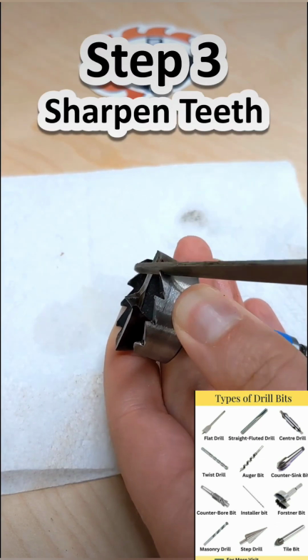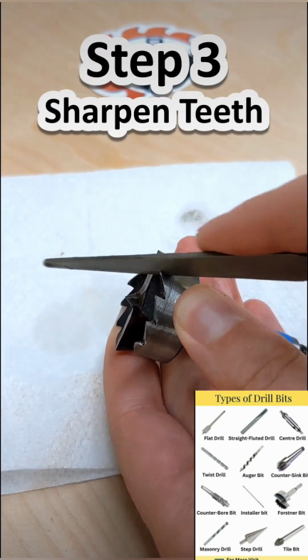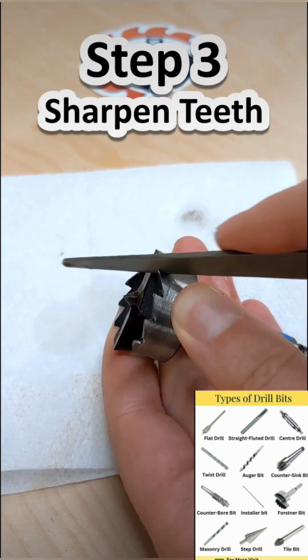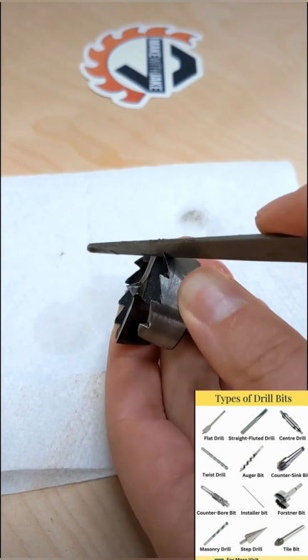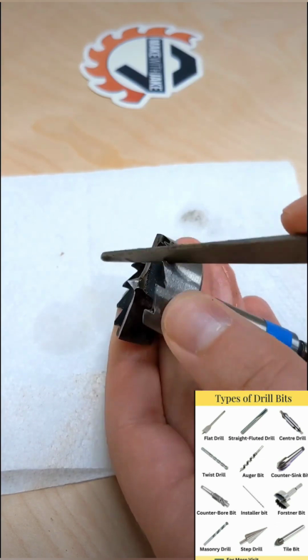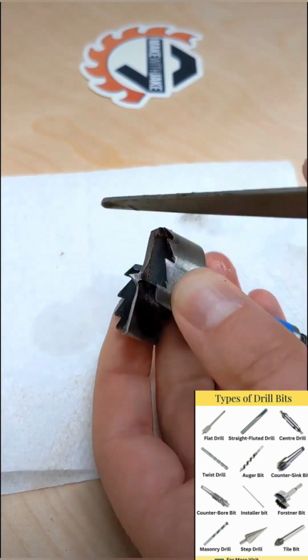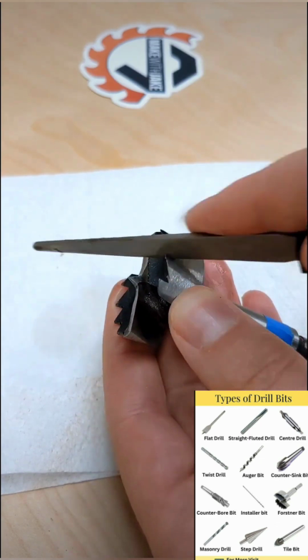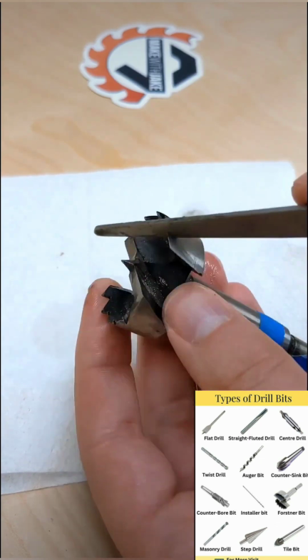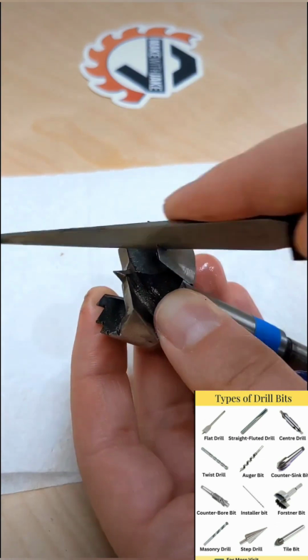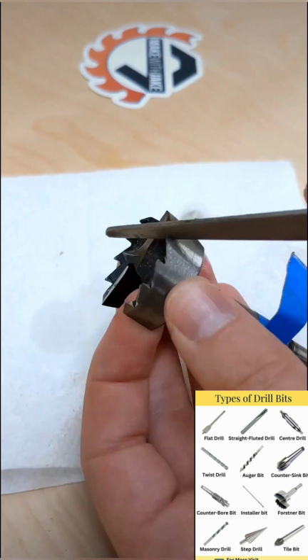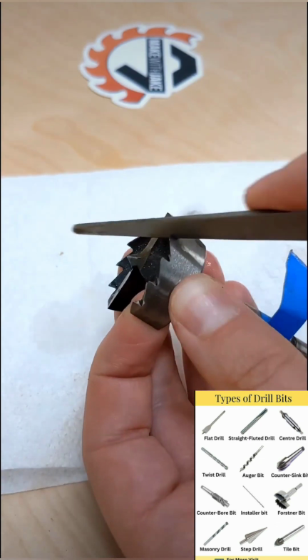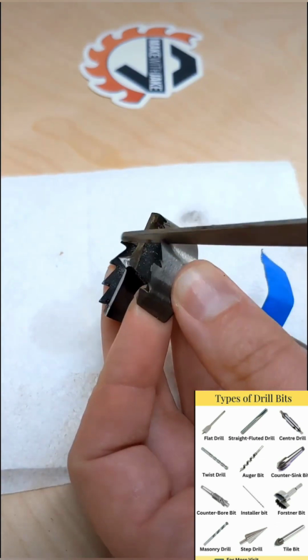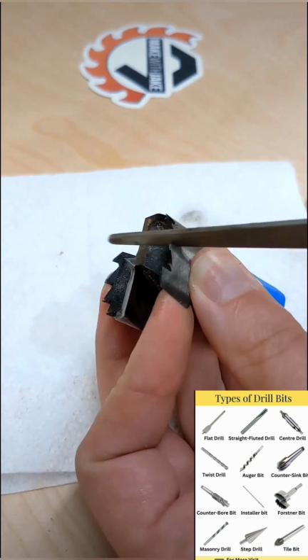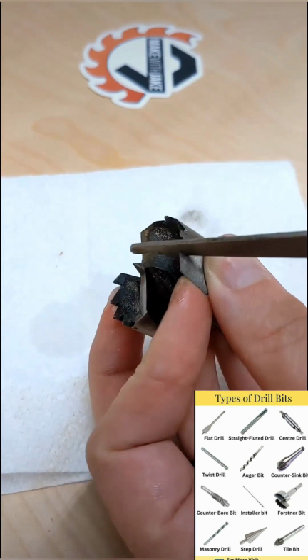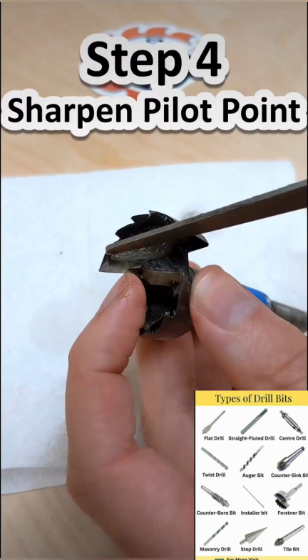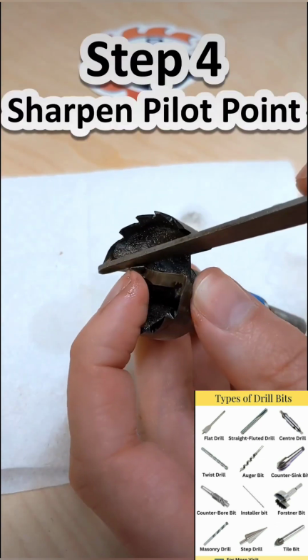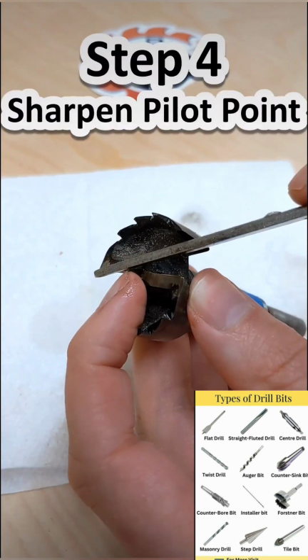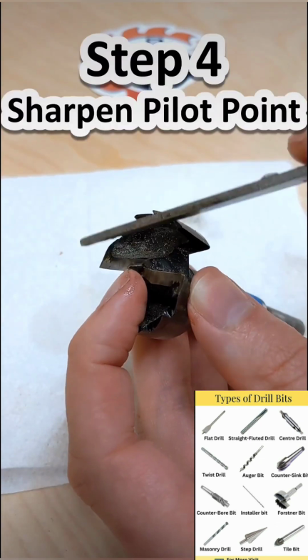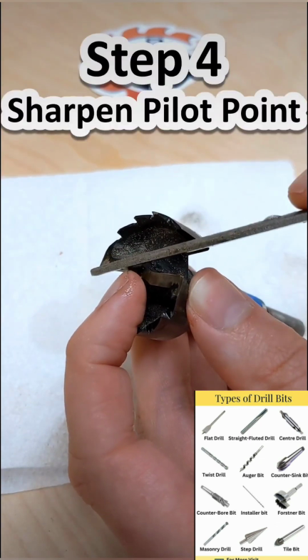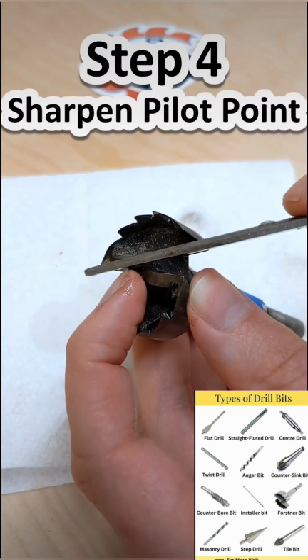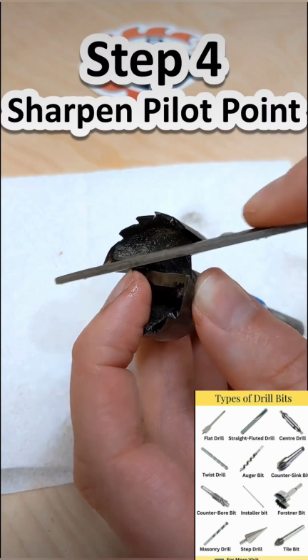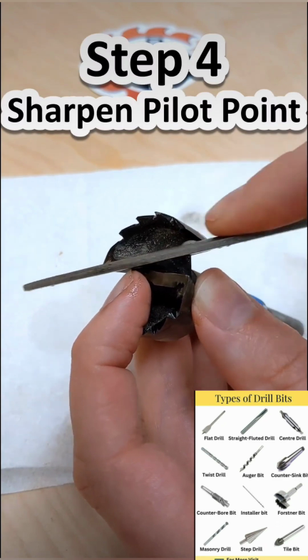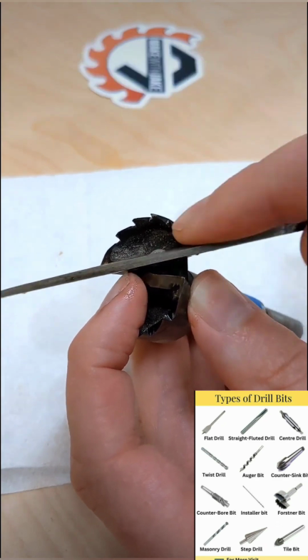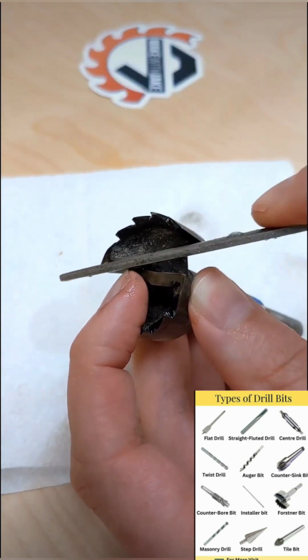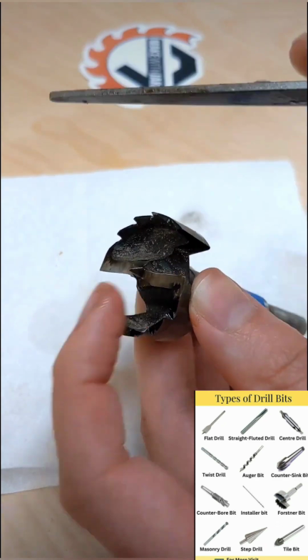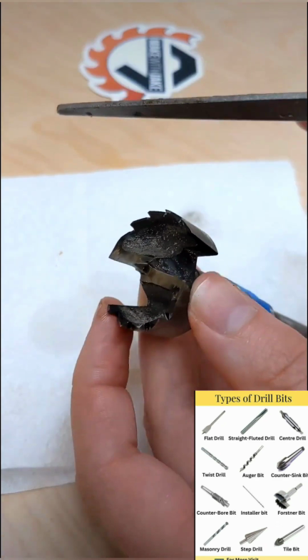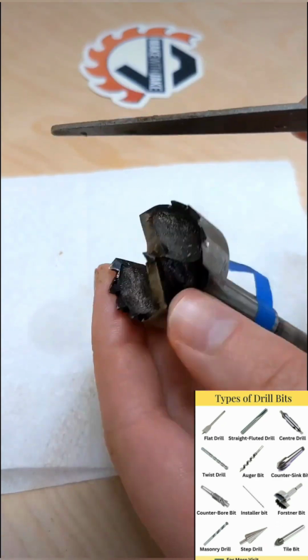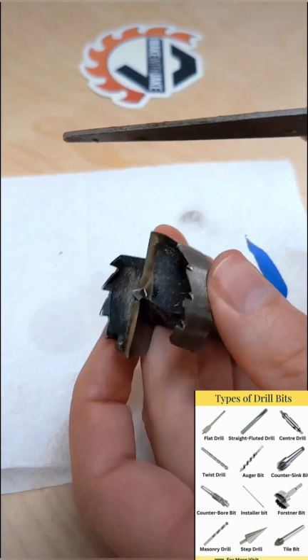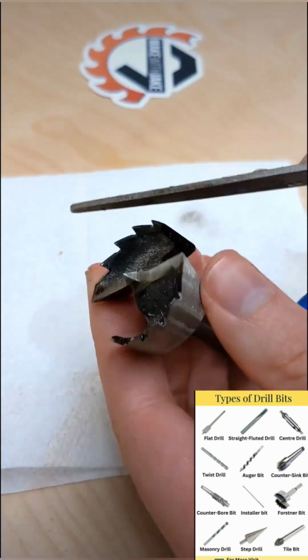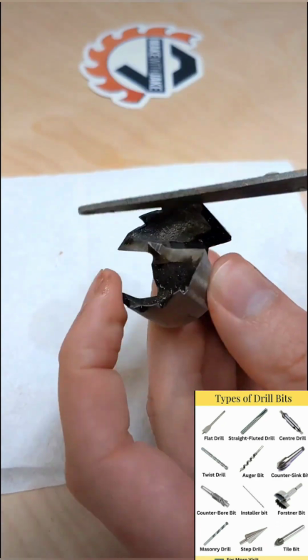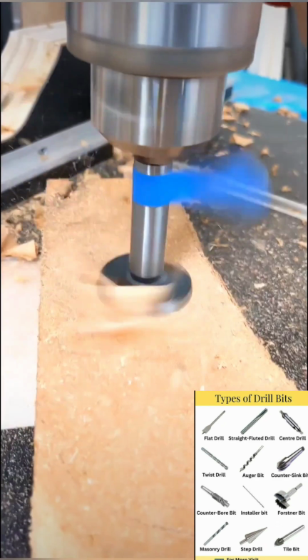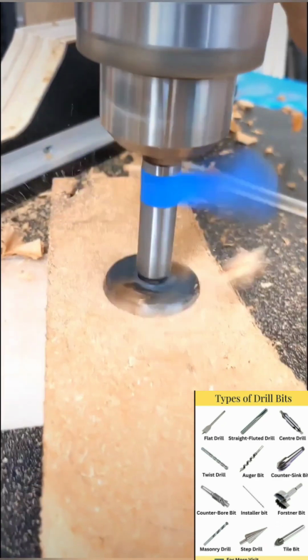Then place the file on the tooth of the bit, stroke three times, and repeat this for each of the teeth. Finally, sharpen the pilot tip — be sure to keep the point centered in the bit. Now go drill.